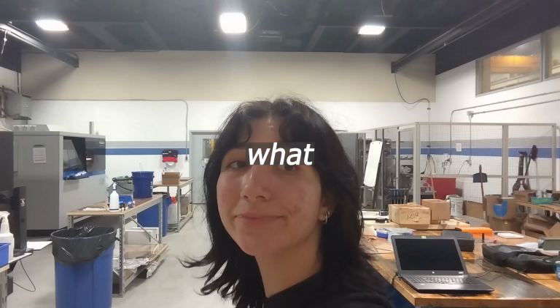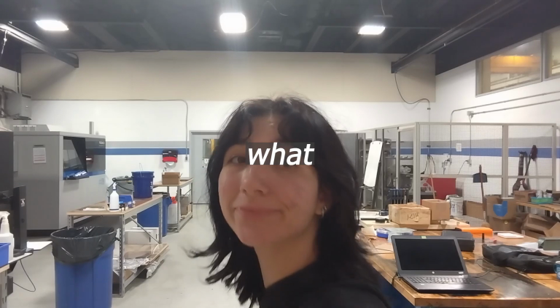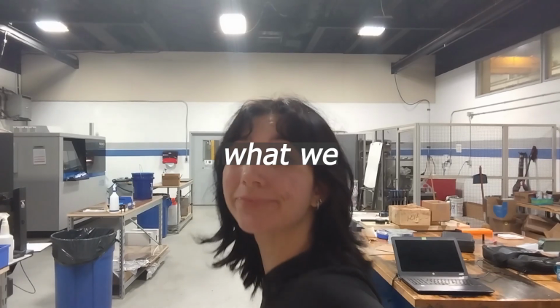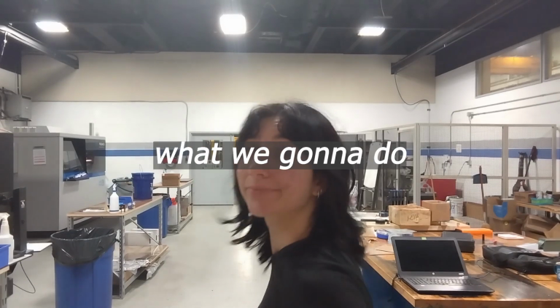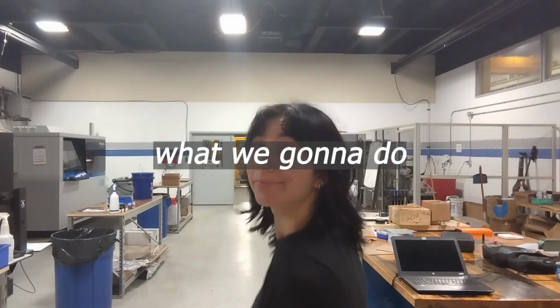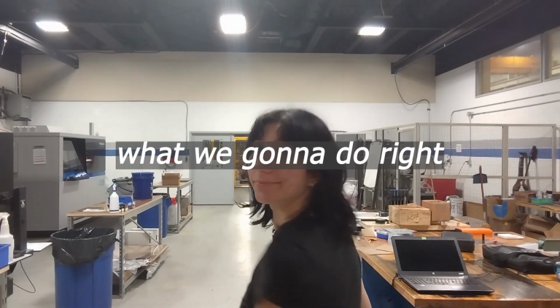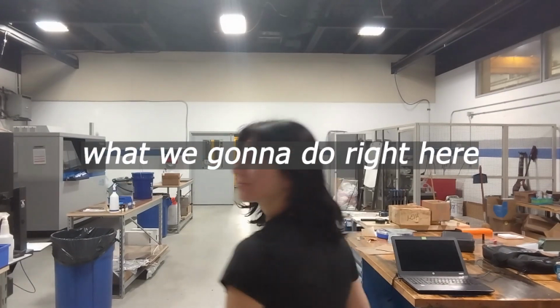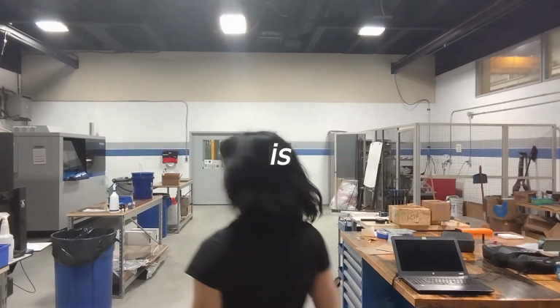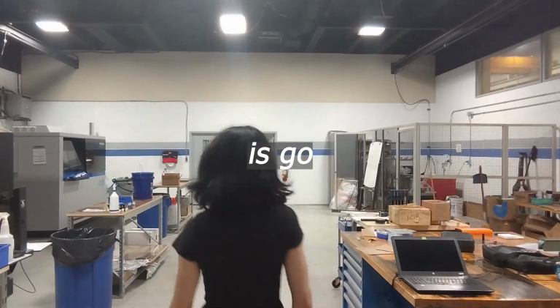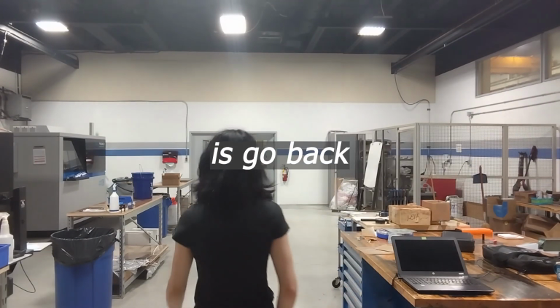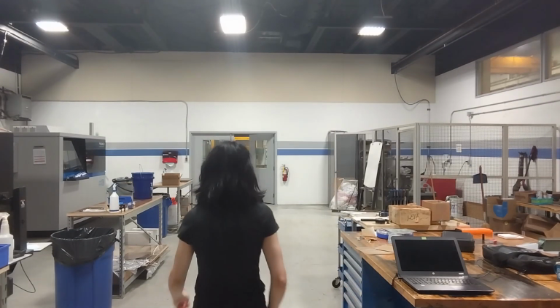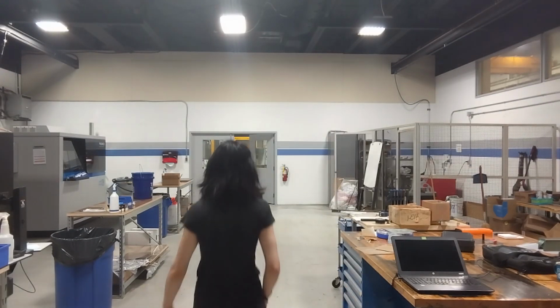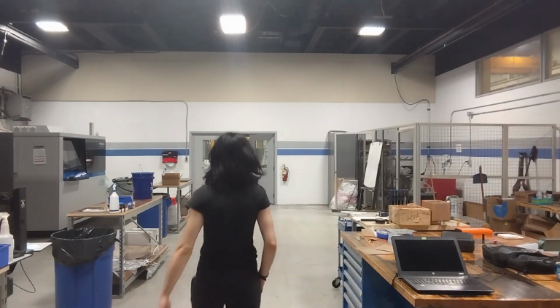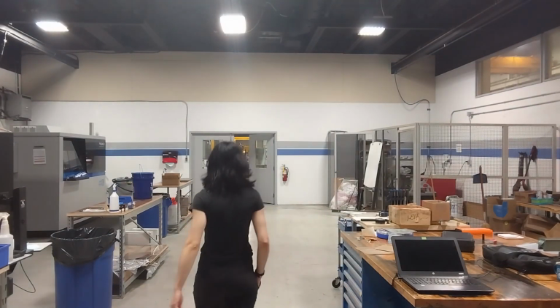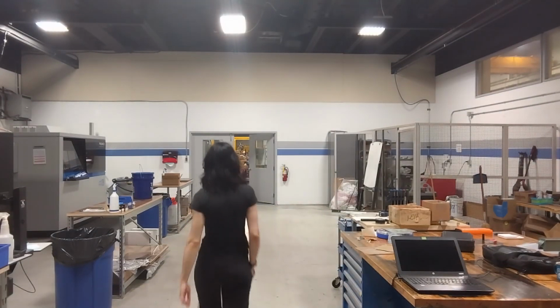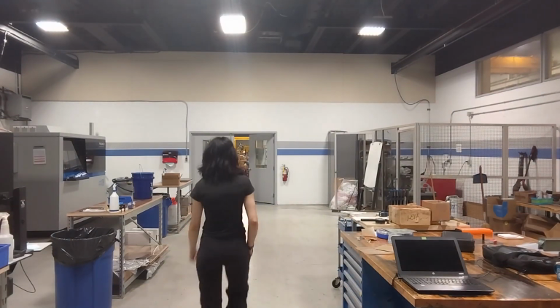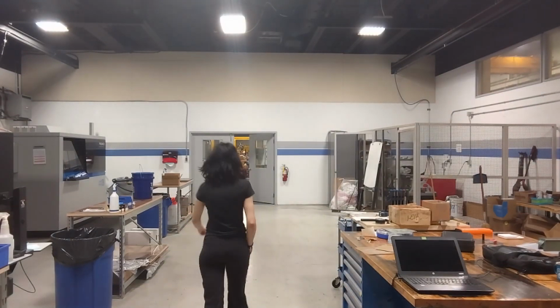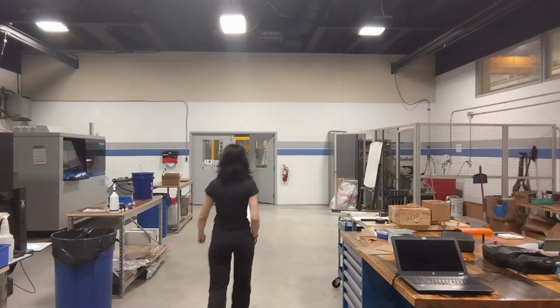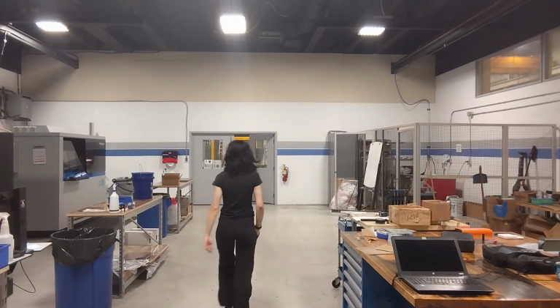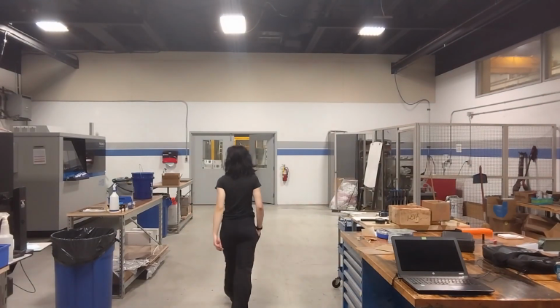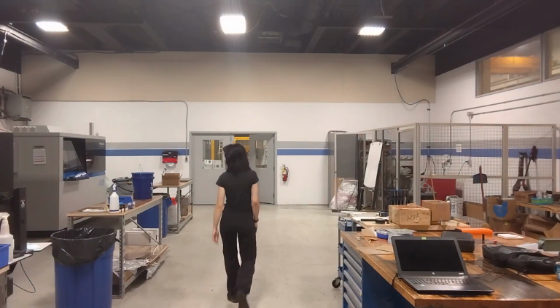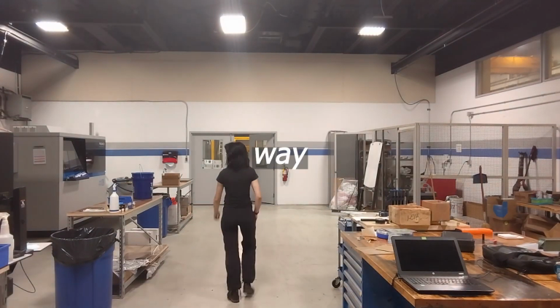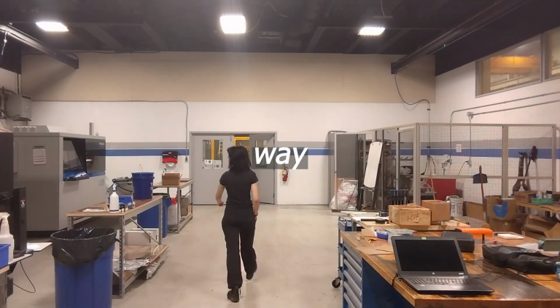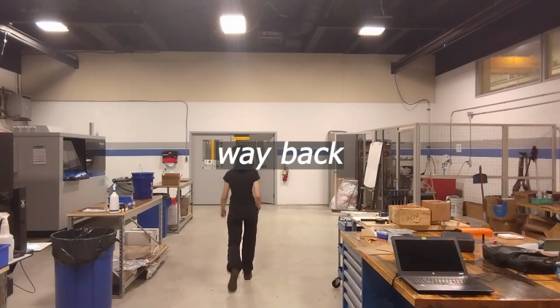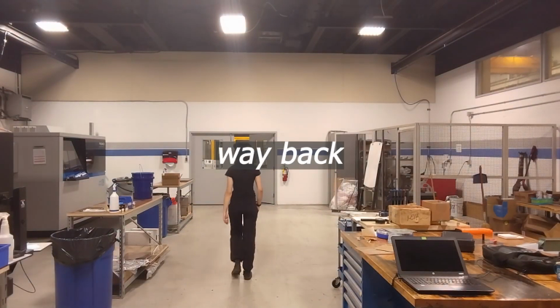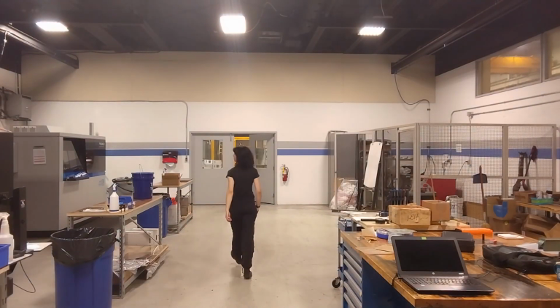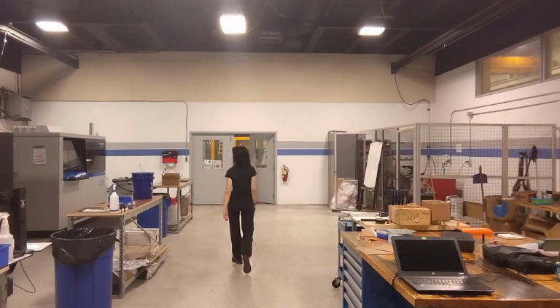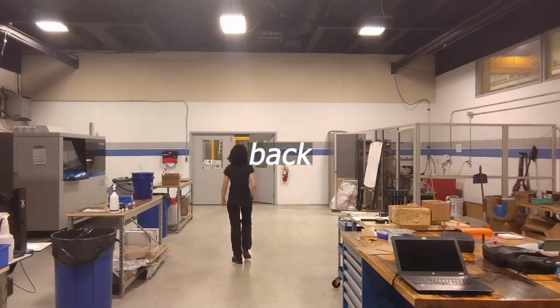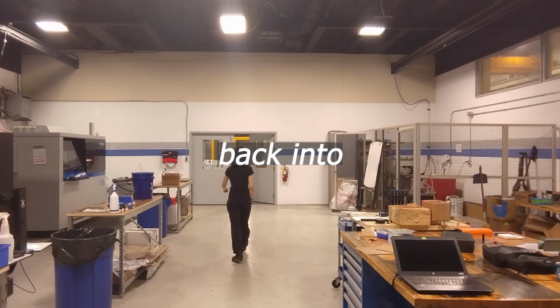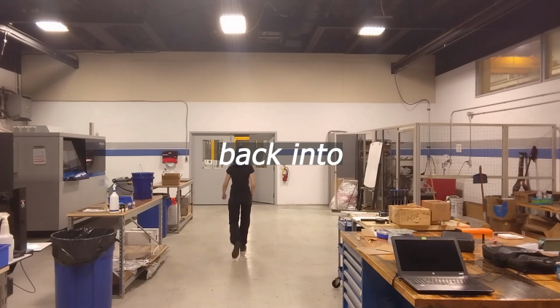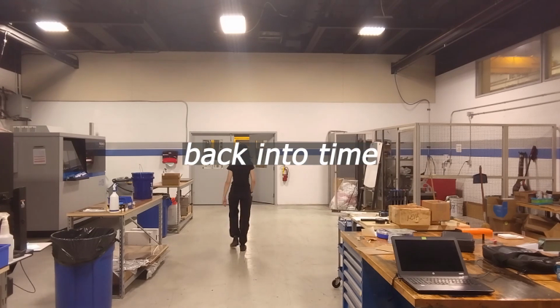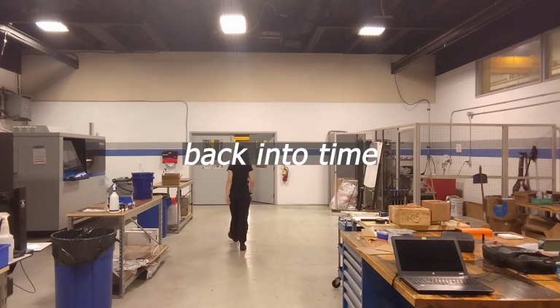What we're gonna do right here is go back, way back, back into time.